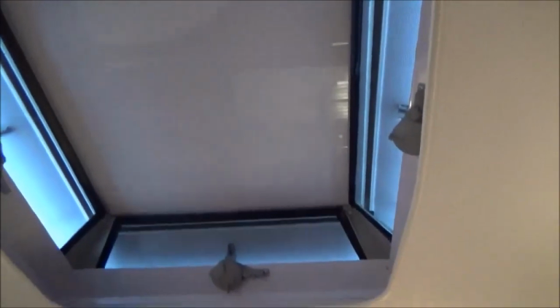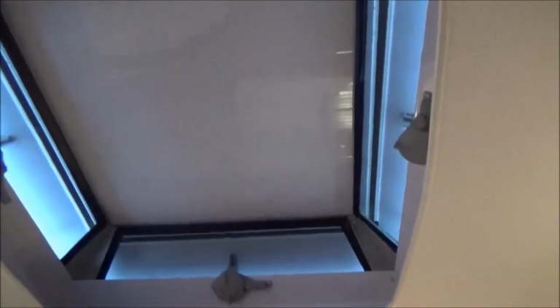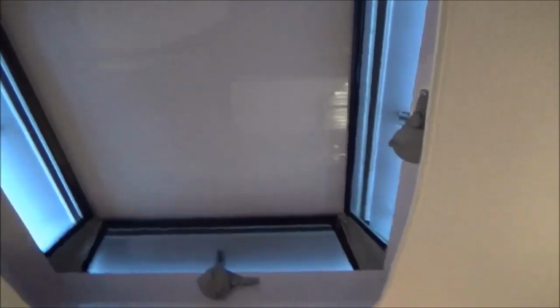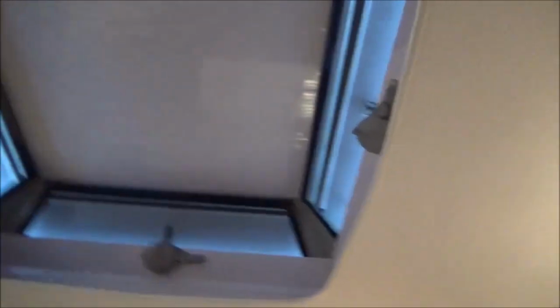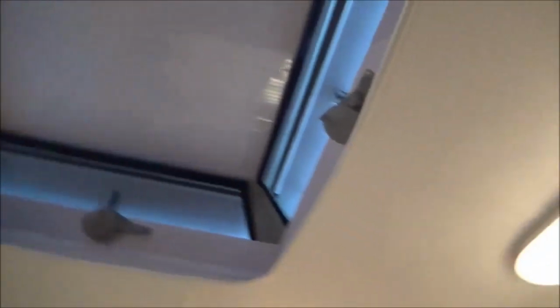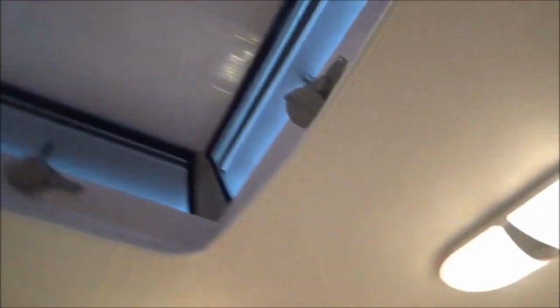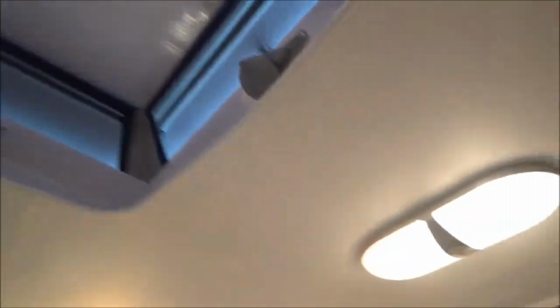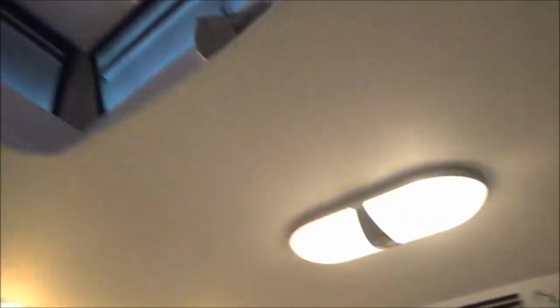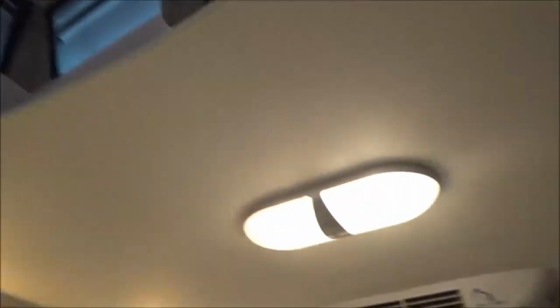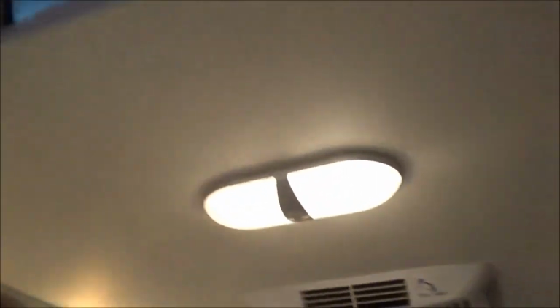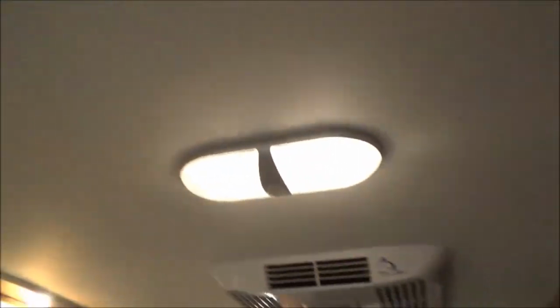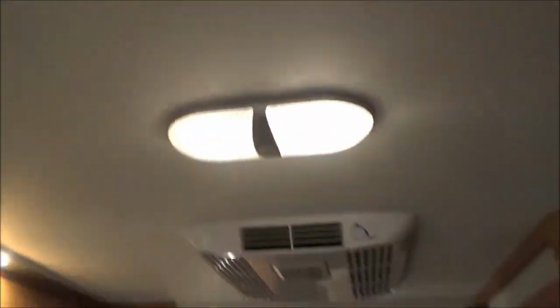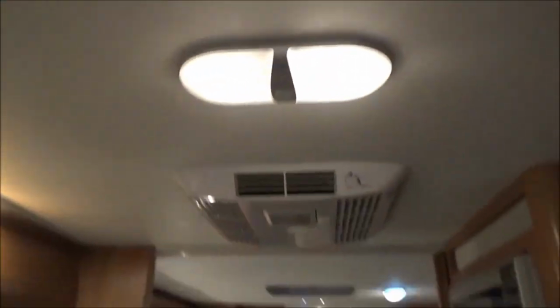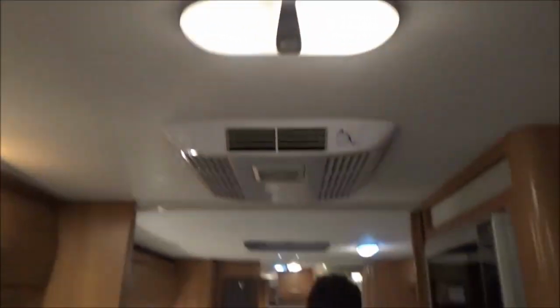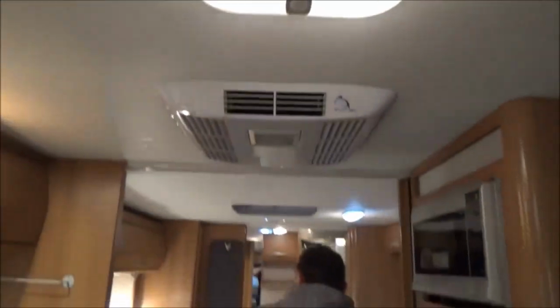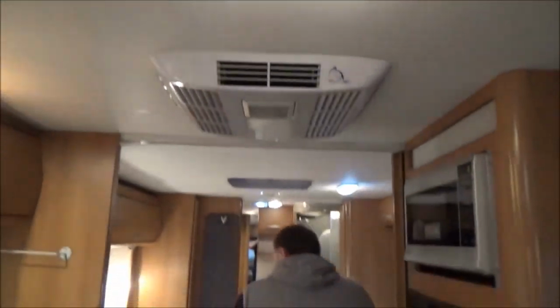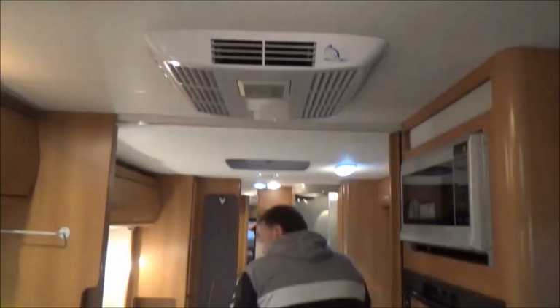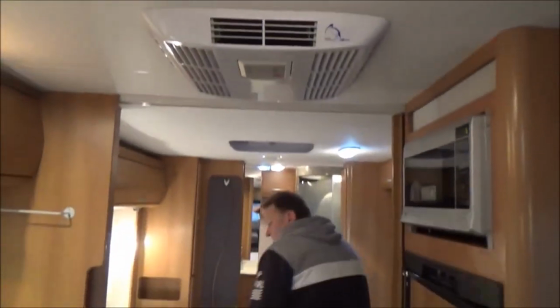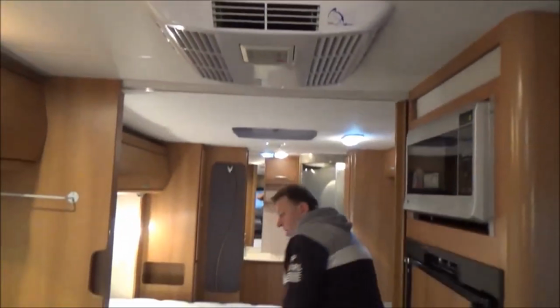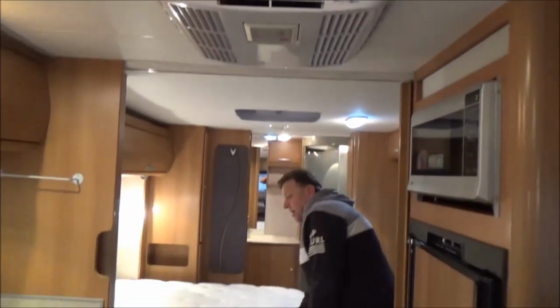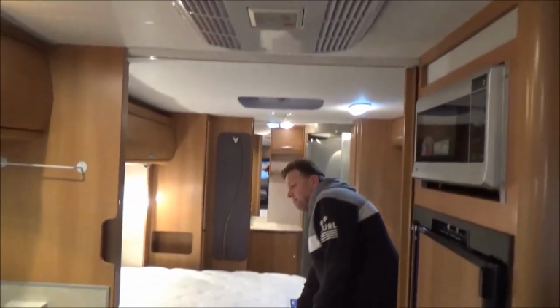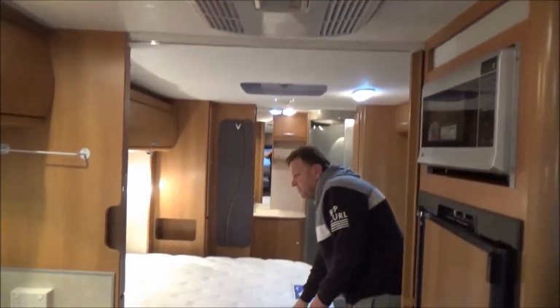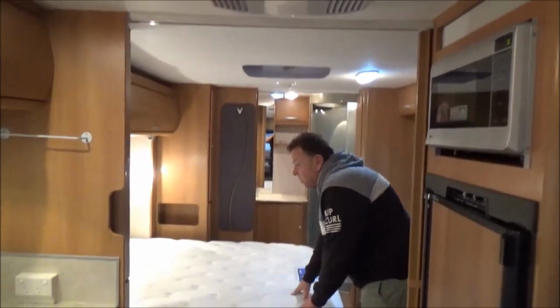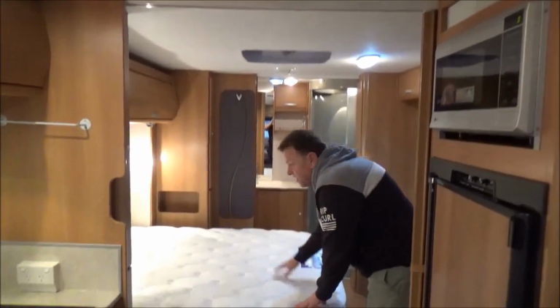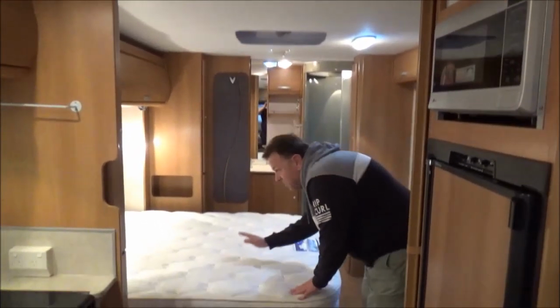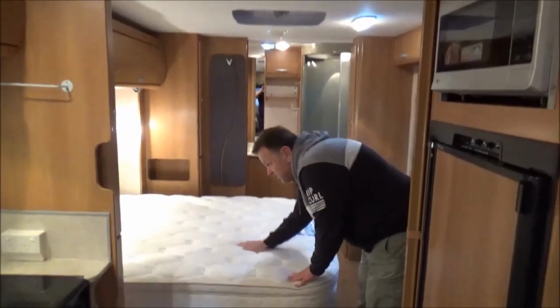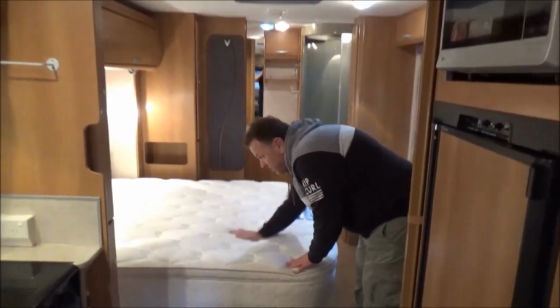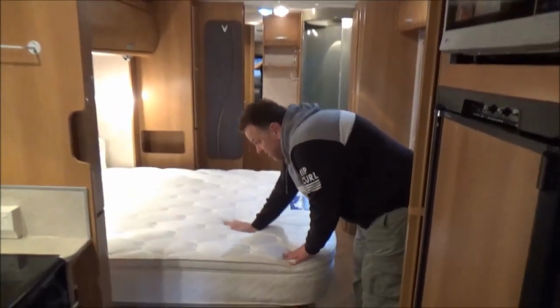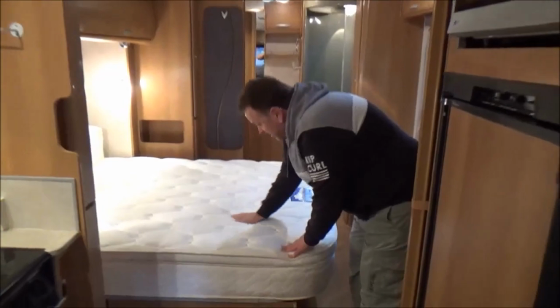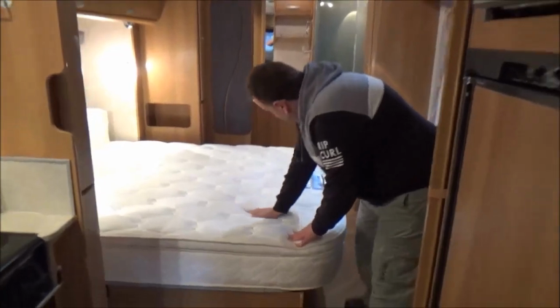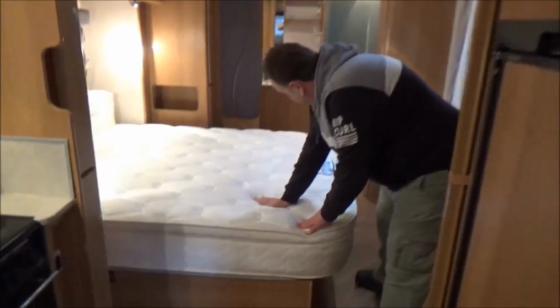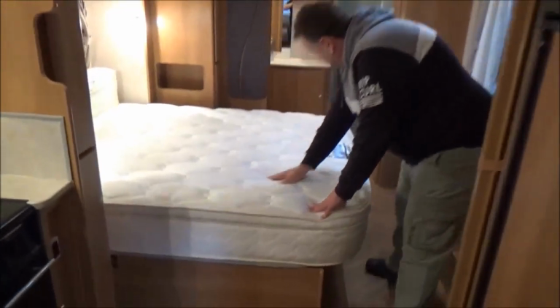It's also got a battery and an inverter. And one of the best mattresses you're gonna get.